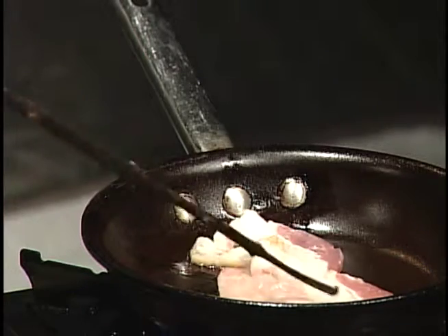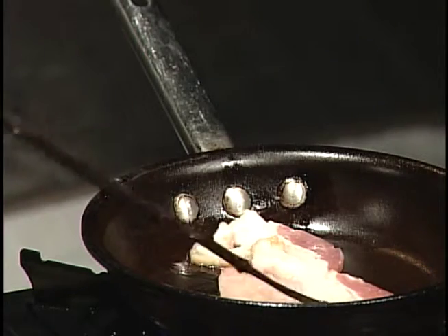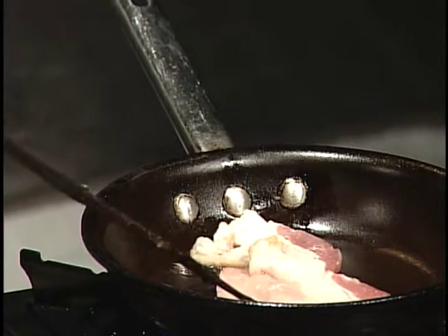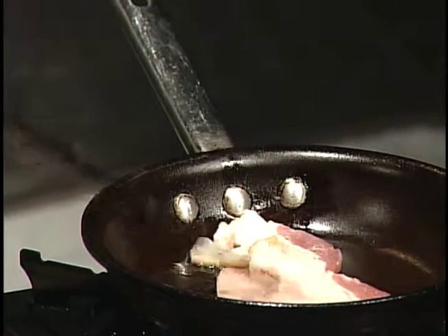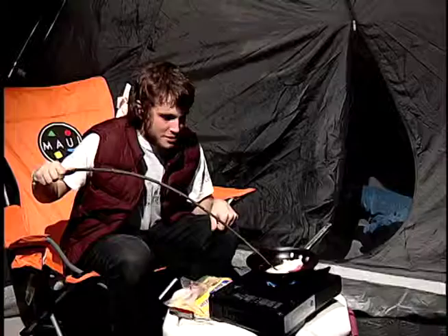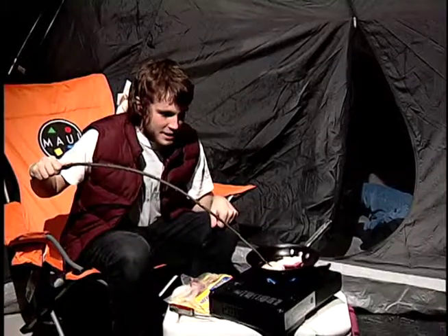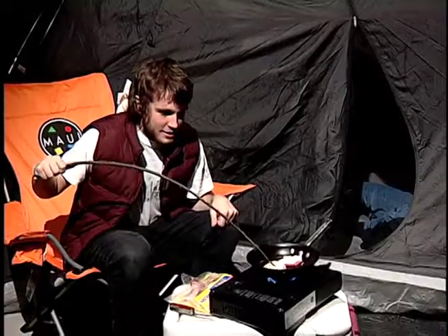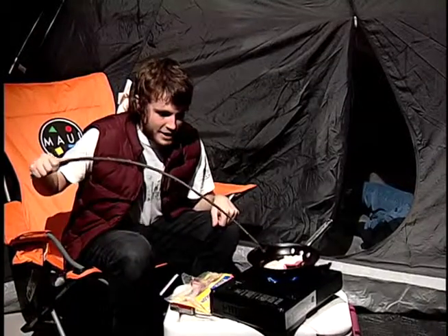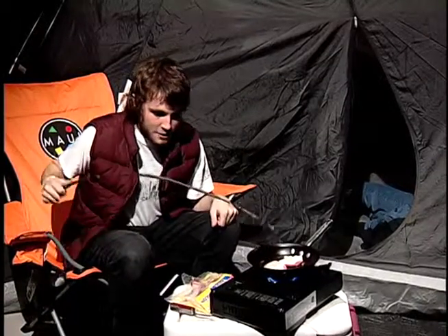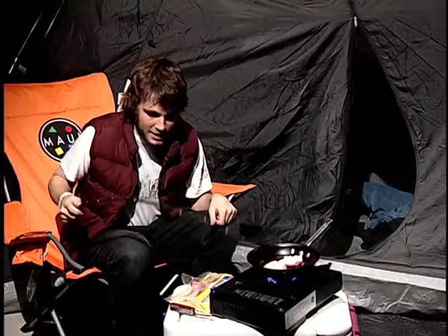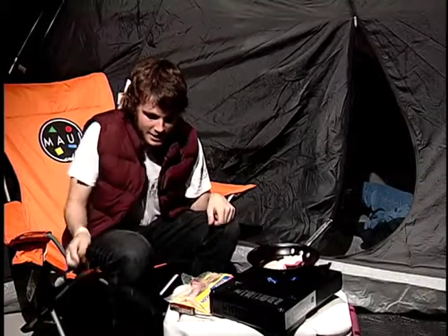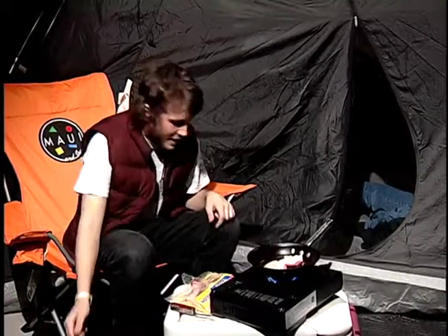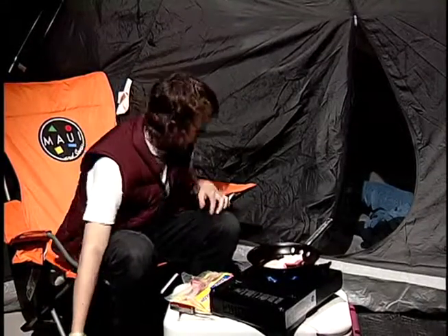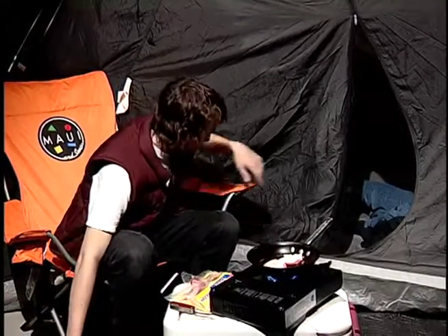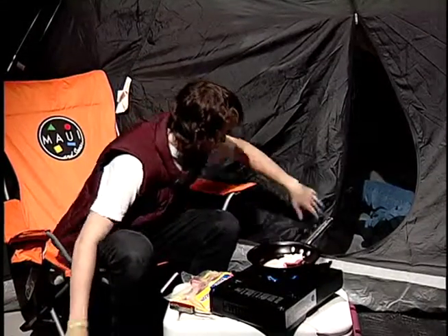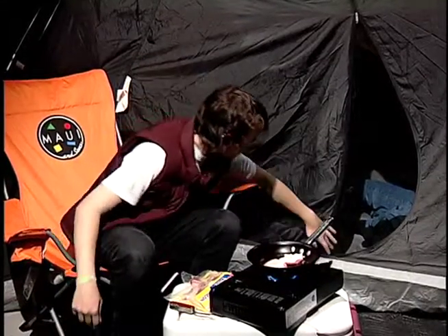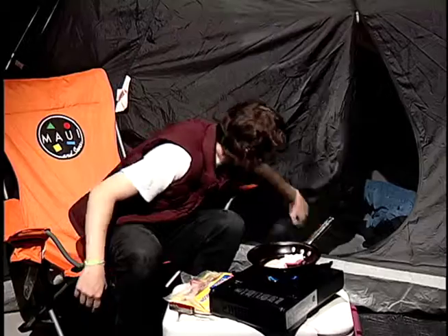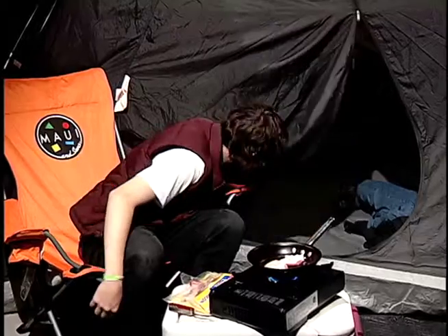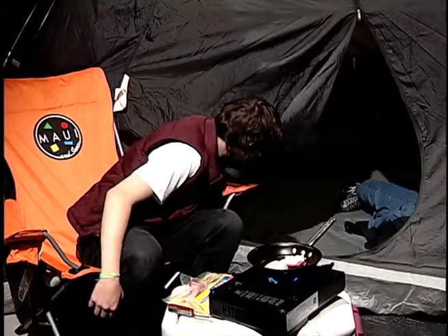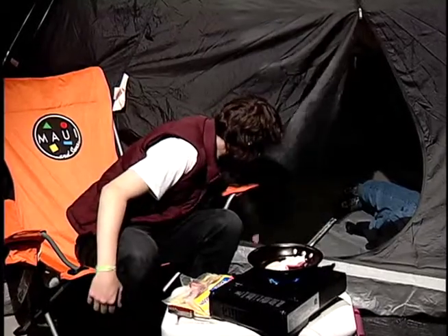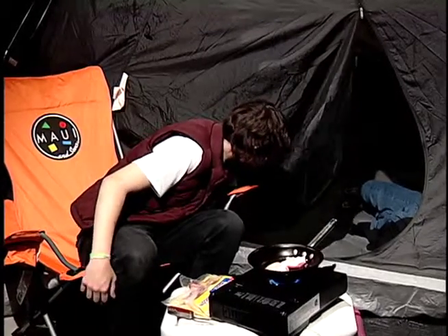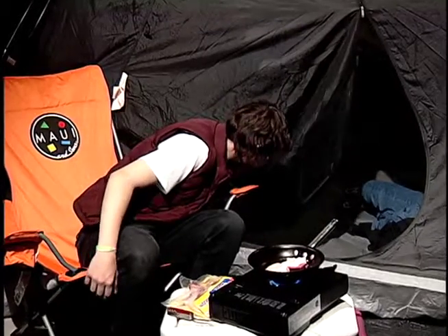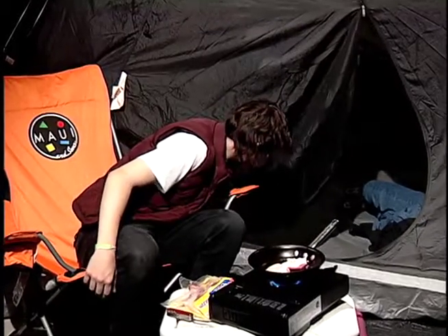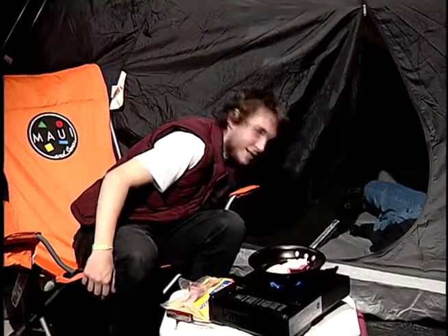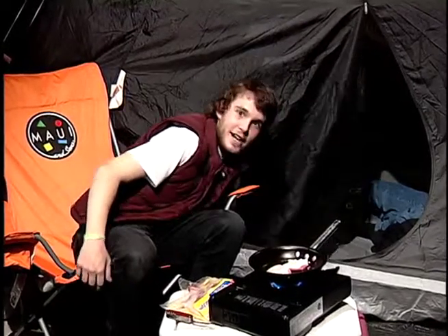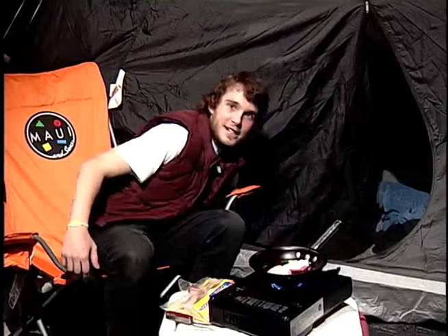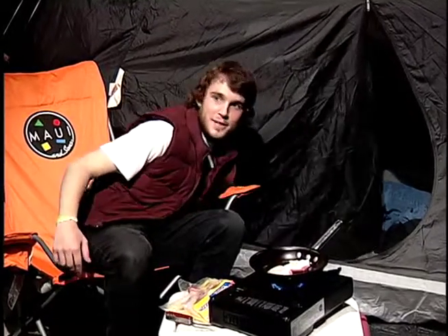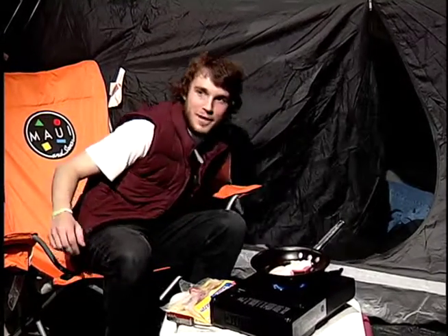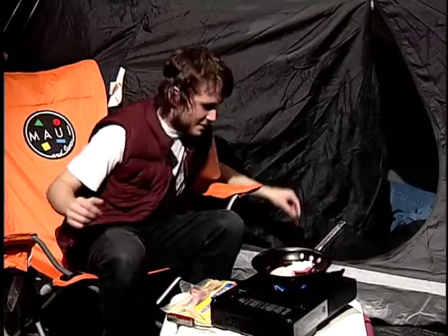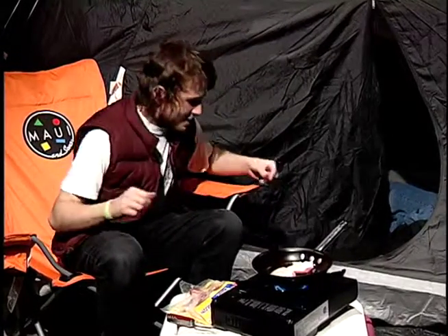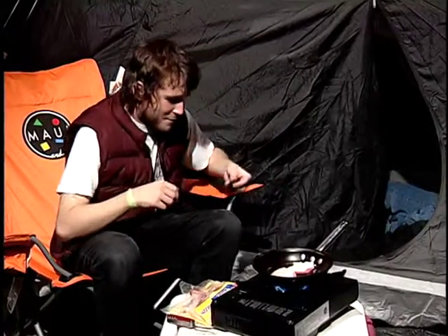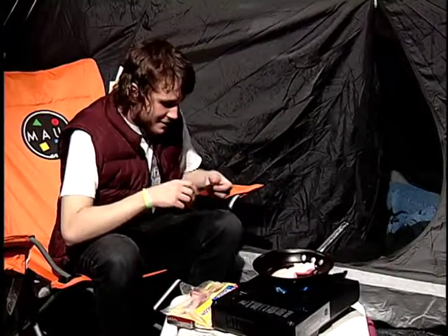I especially like to eat yesterday's bacon while I cook. I saved some here on the tent for myself.